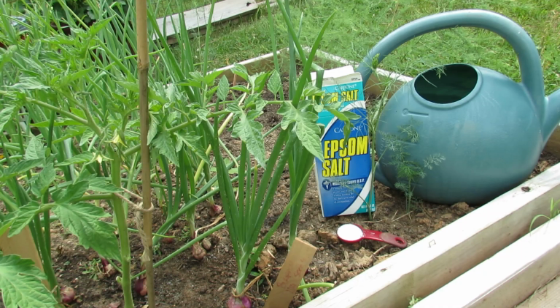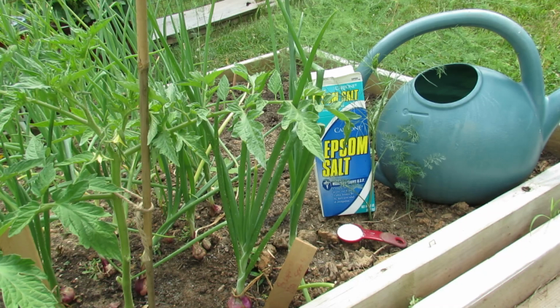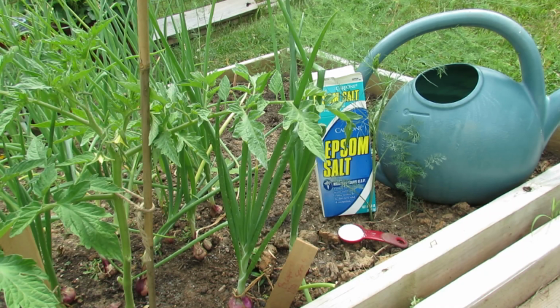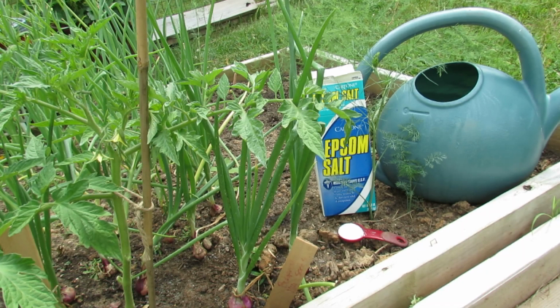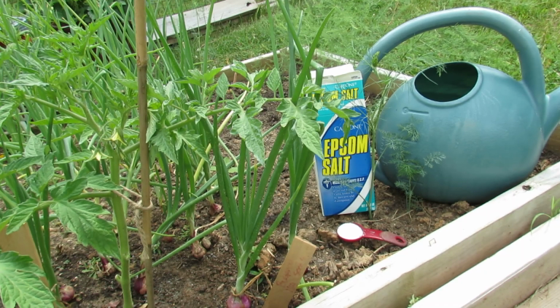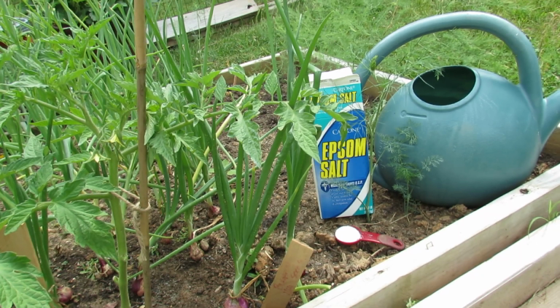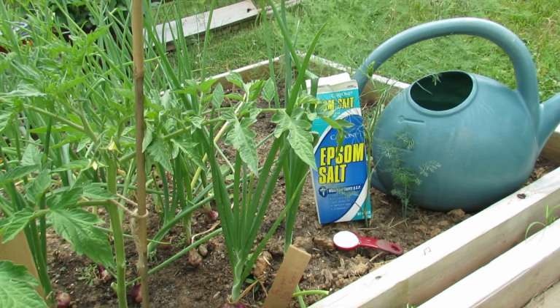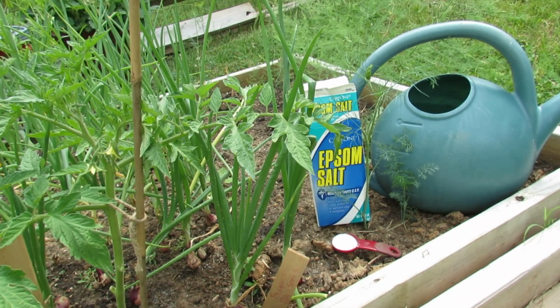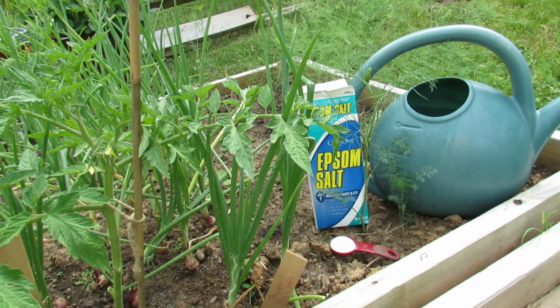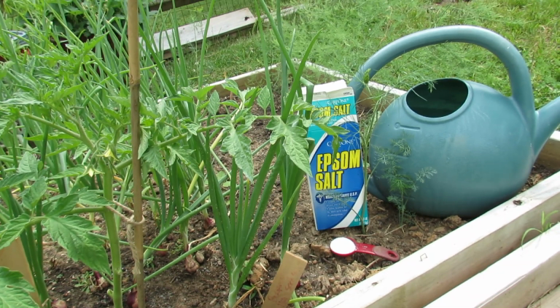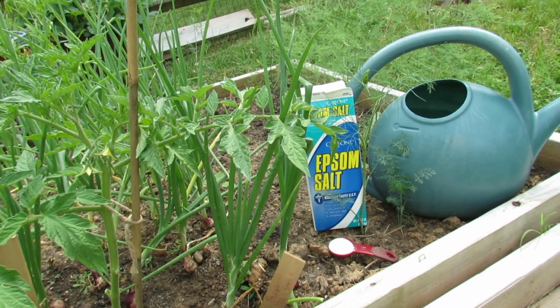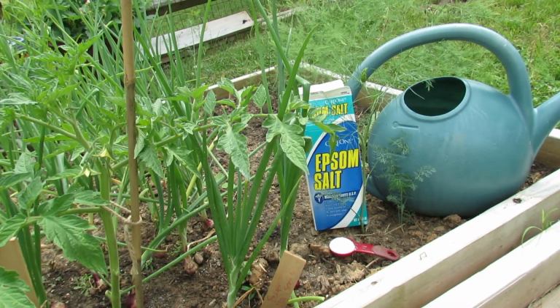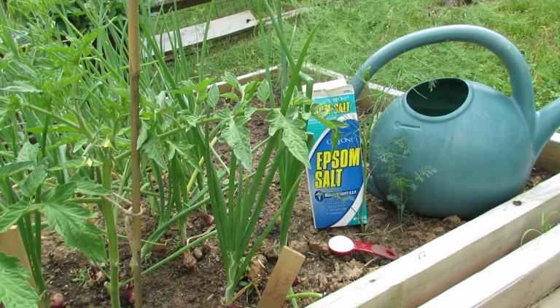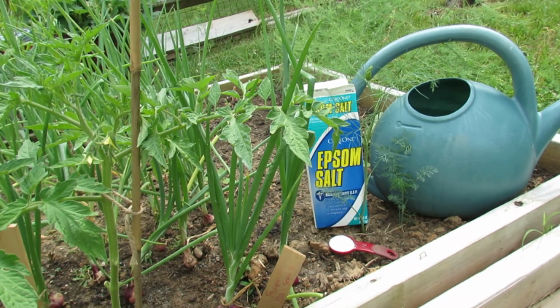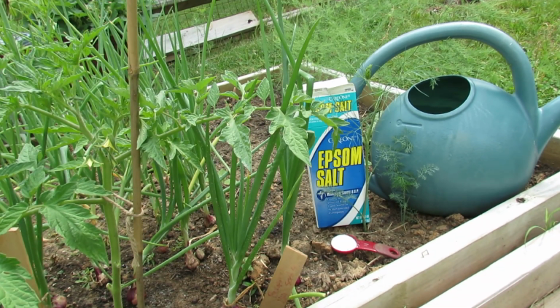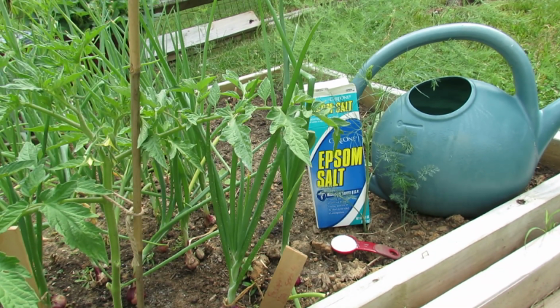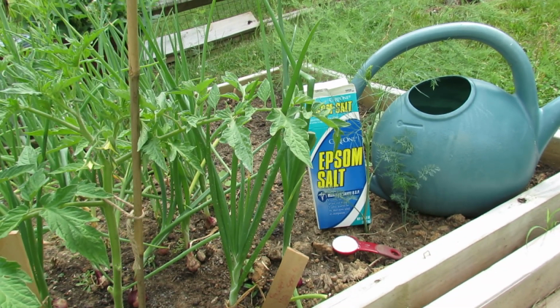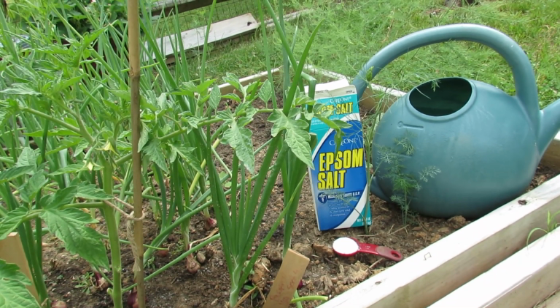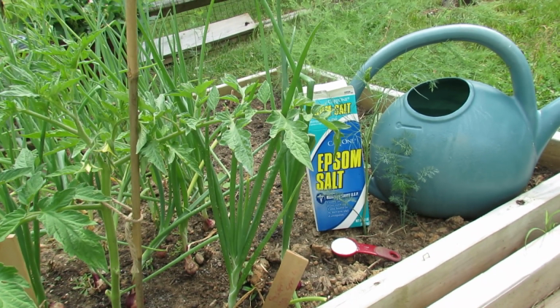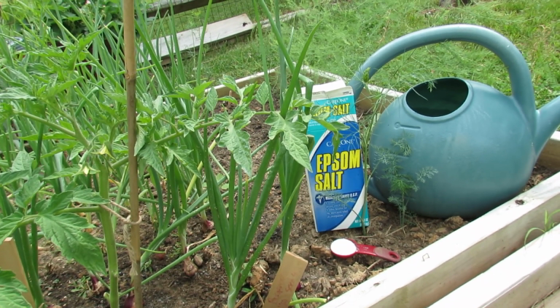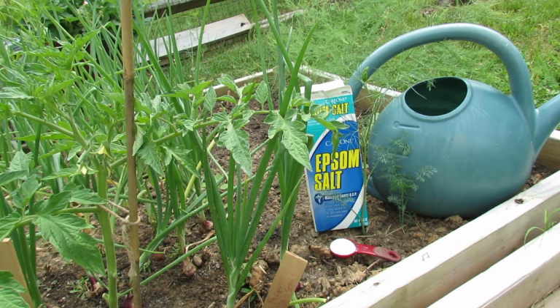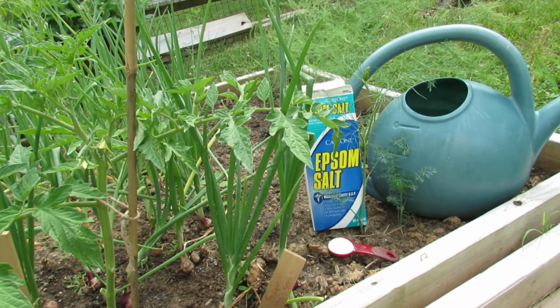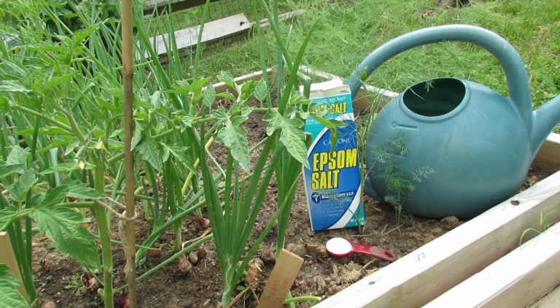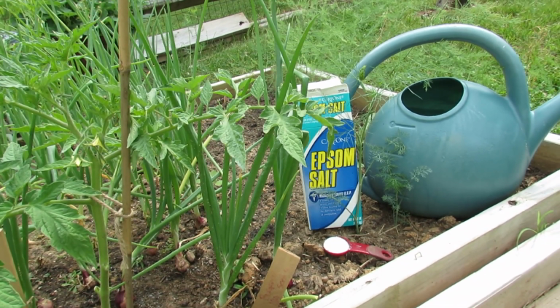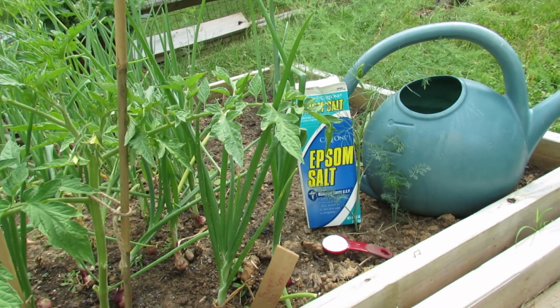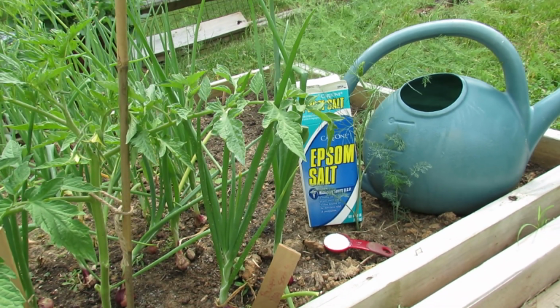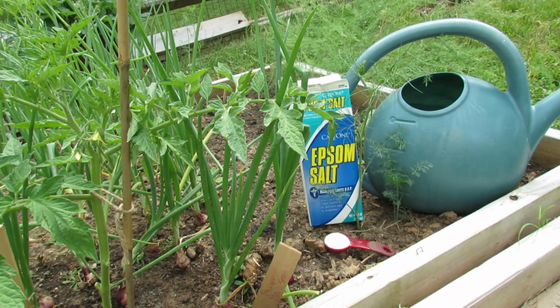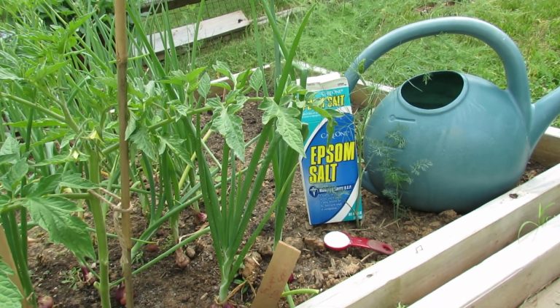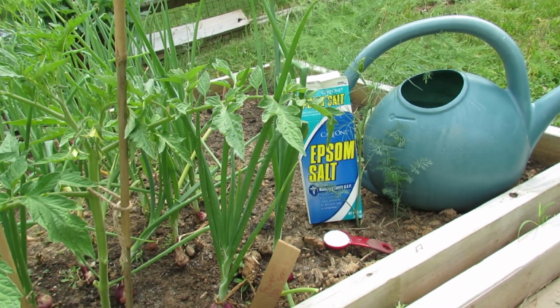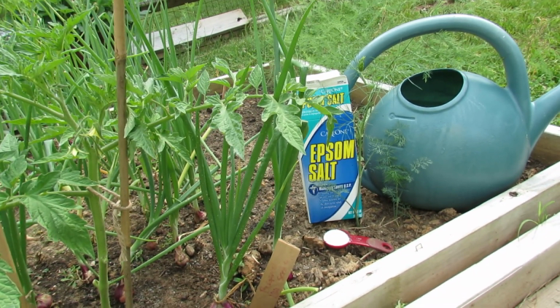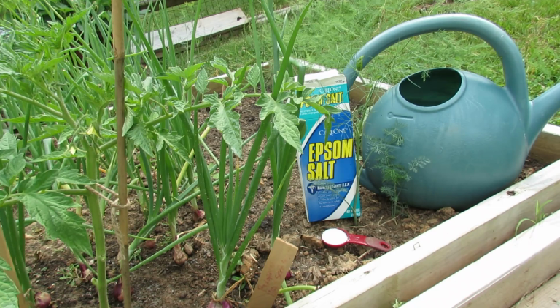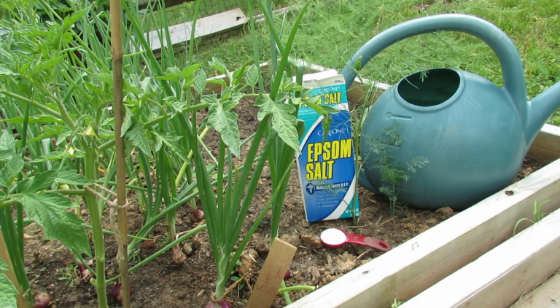Welcome to the Rustic Garden. Today I want to talk to you about improving the flavor of your onions and garlic.